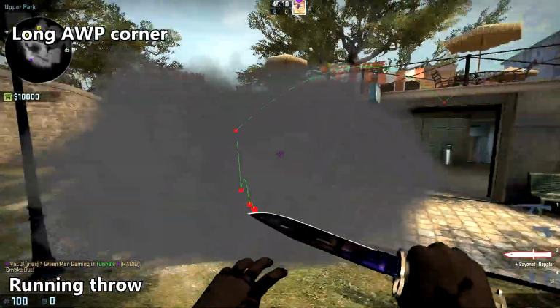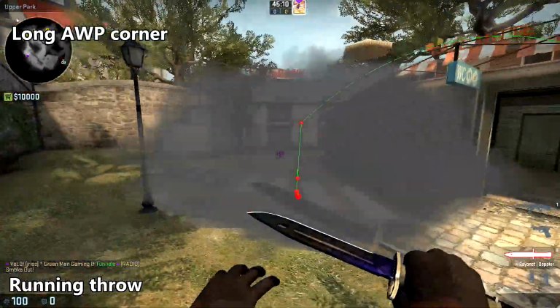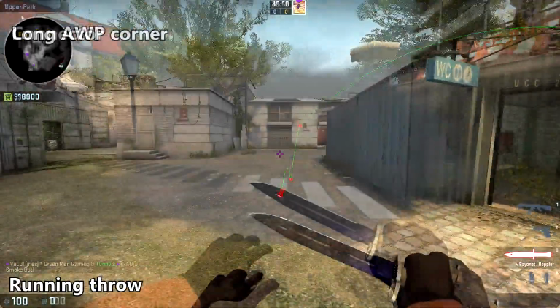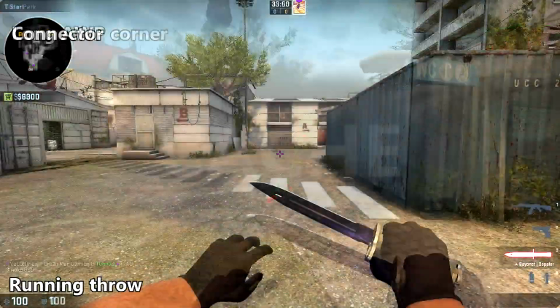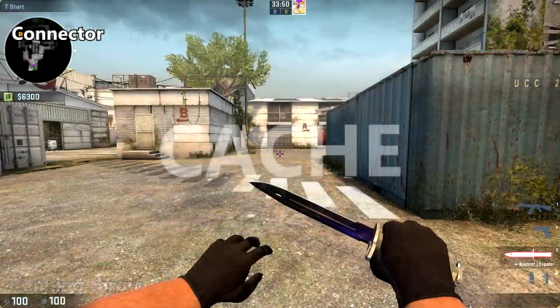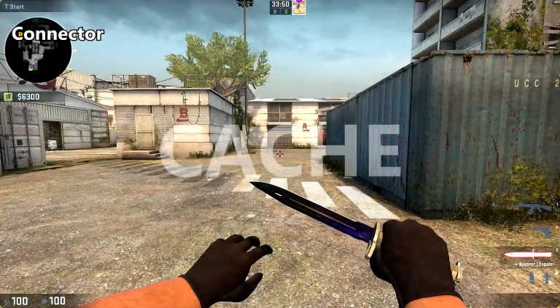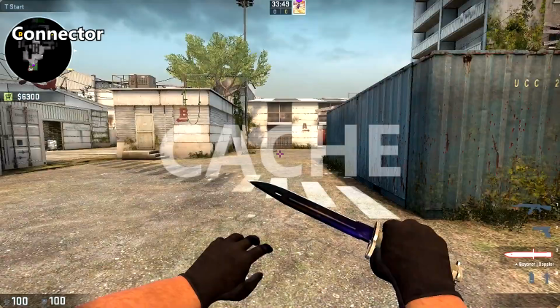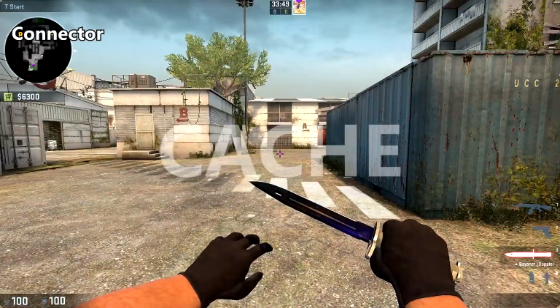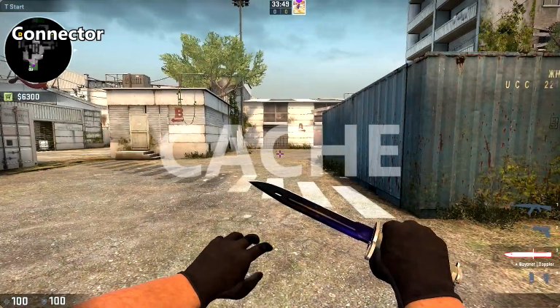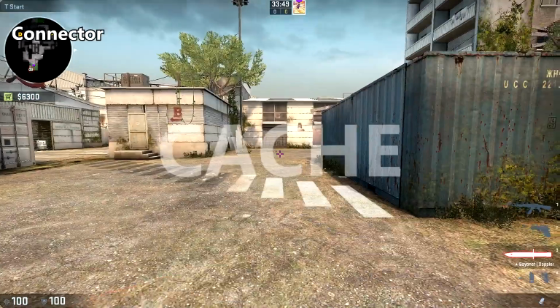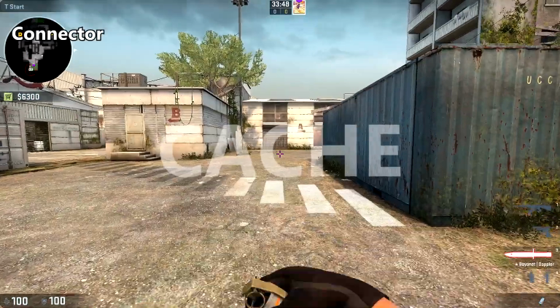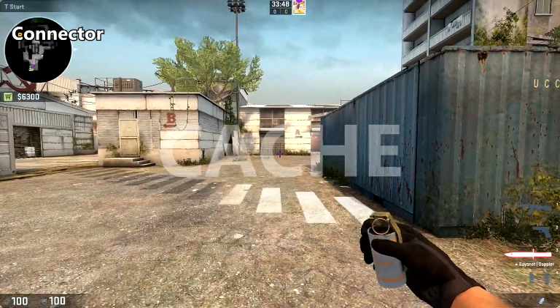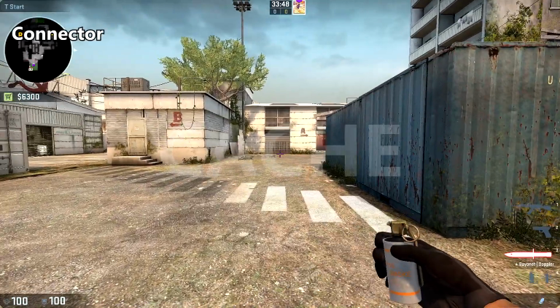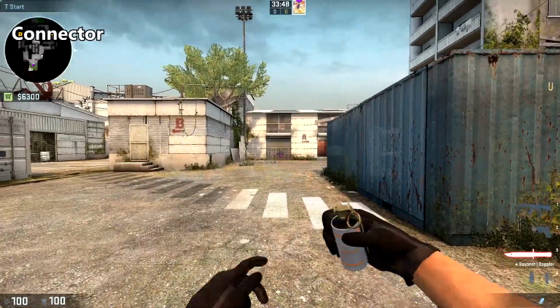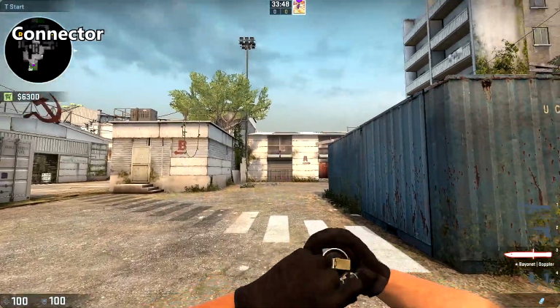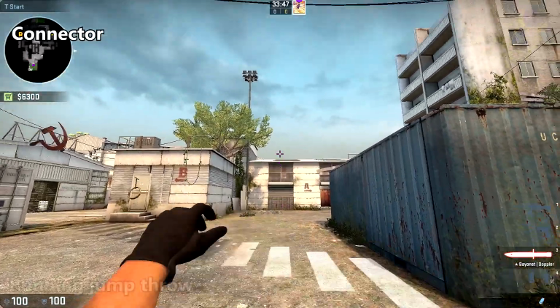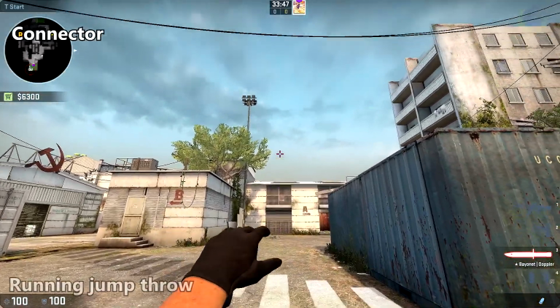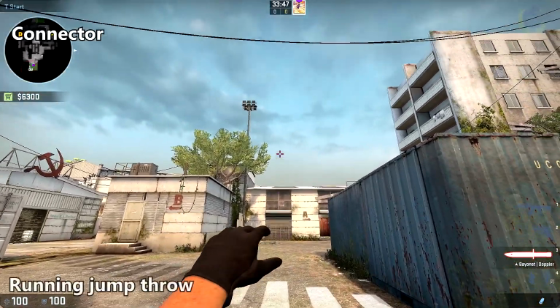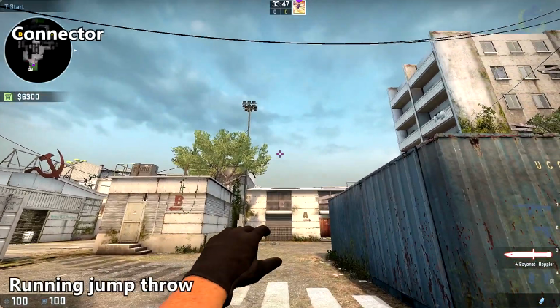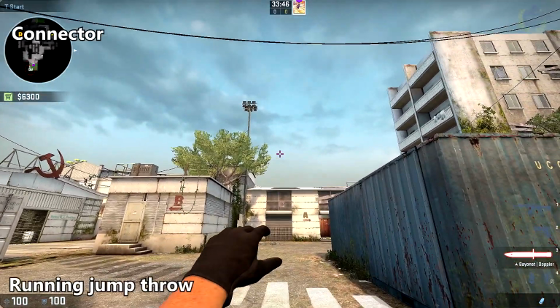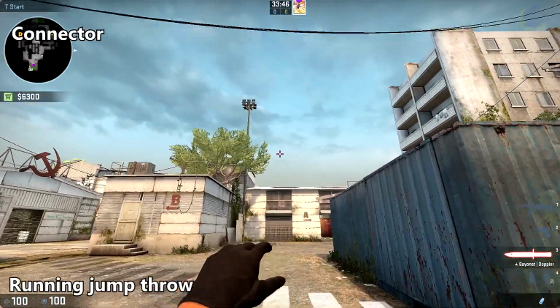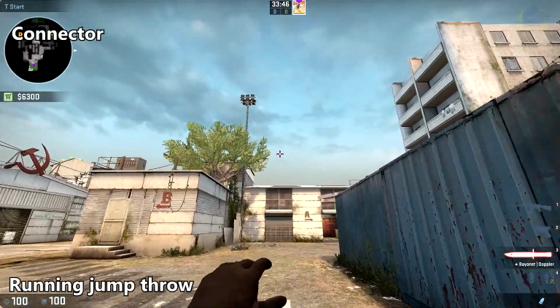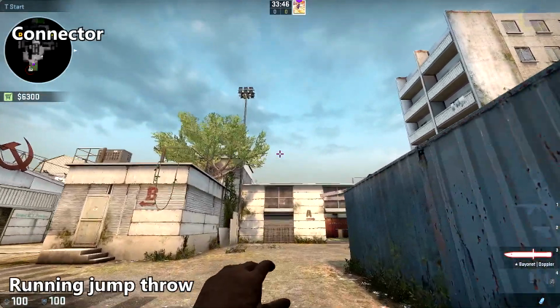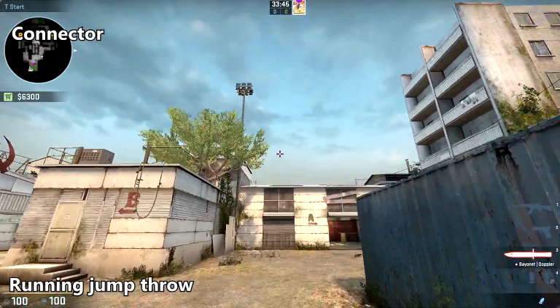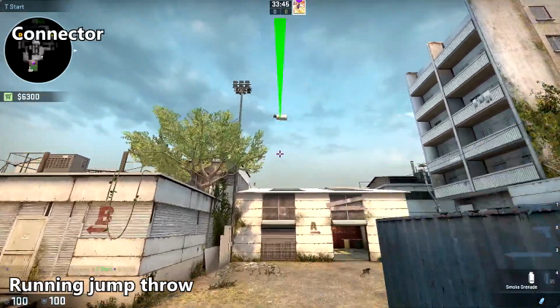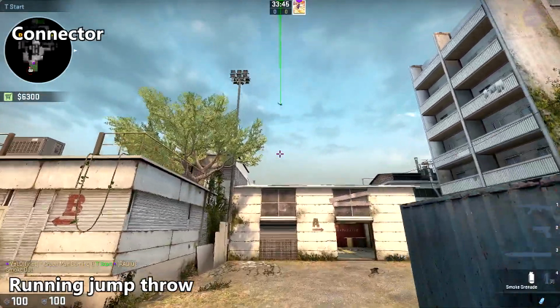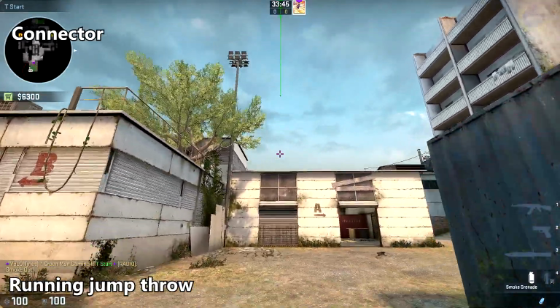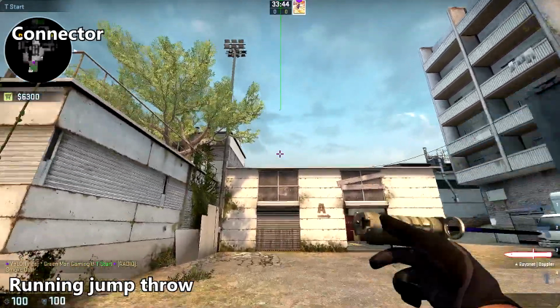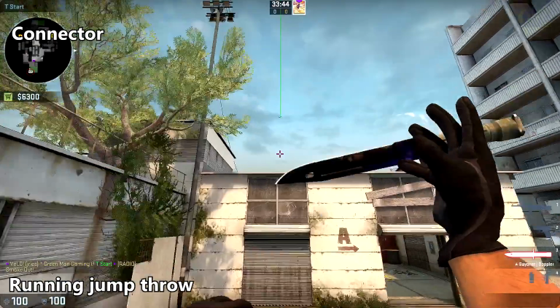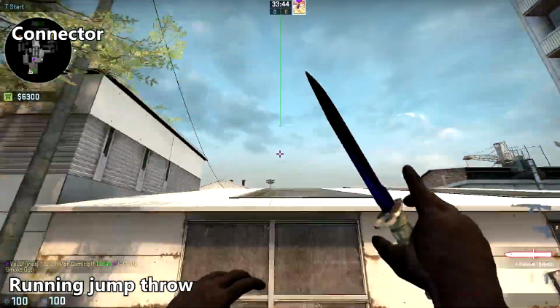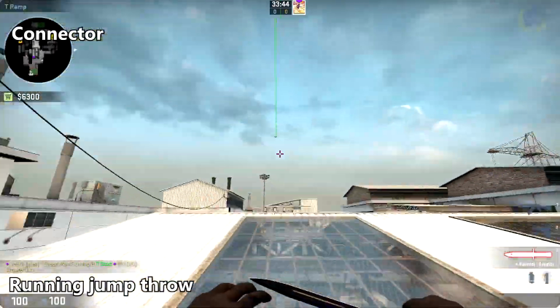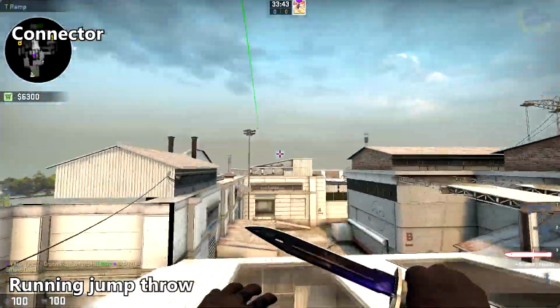And now we will move on to Cache. To smoke off middle, come up to the third line in the ground here, aim at the height of this branch in the trees, and do a running jump throw.